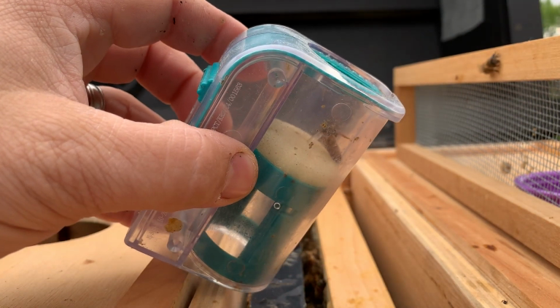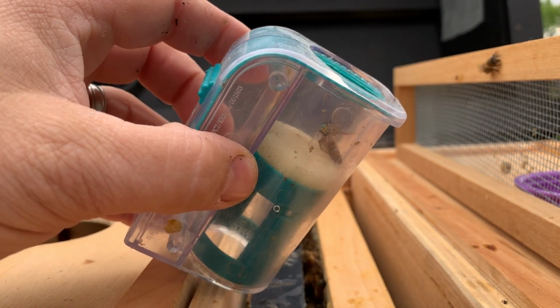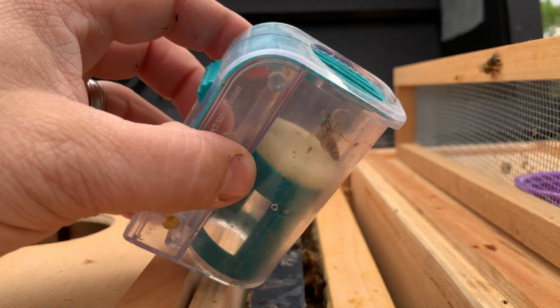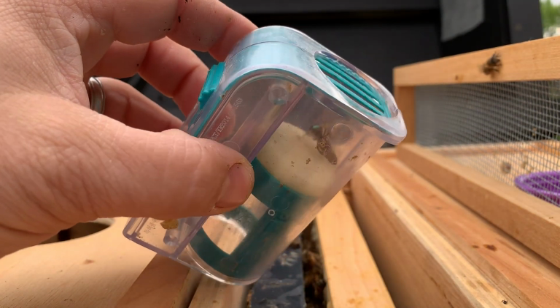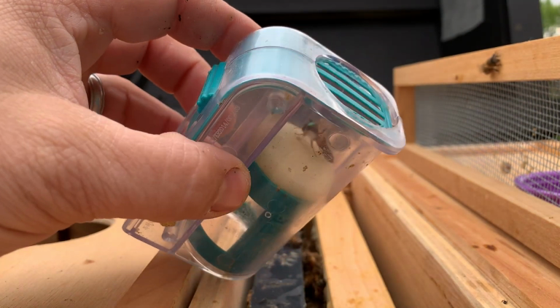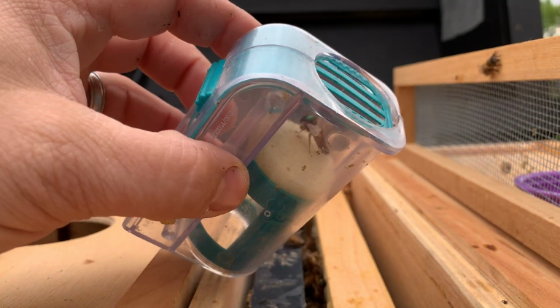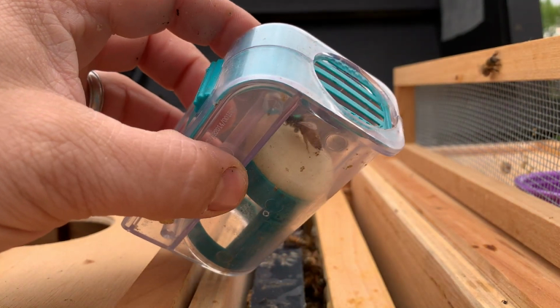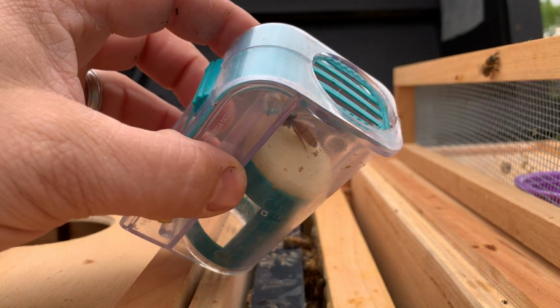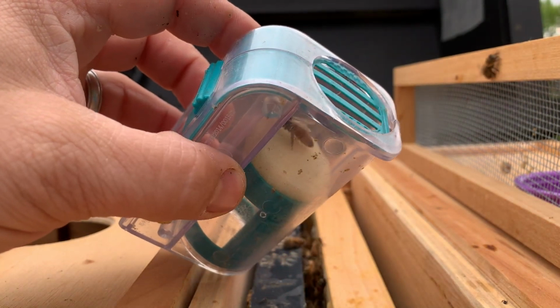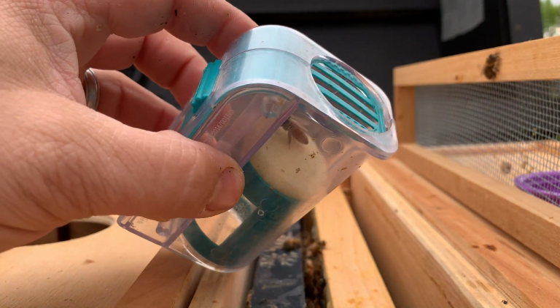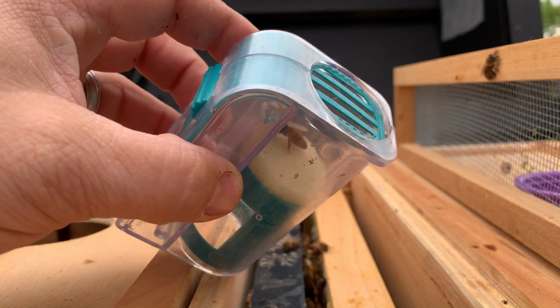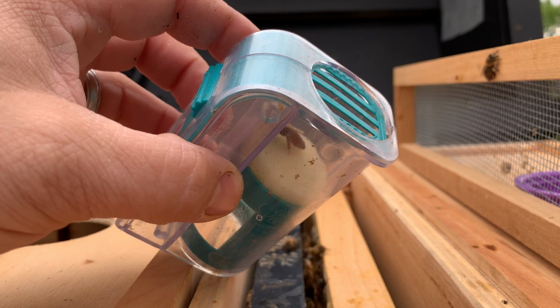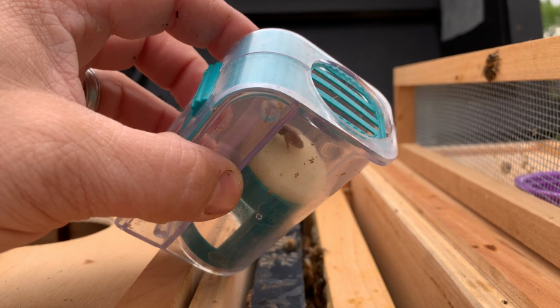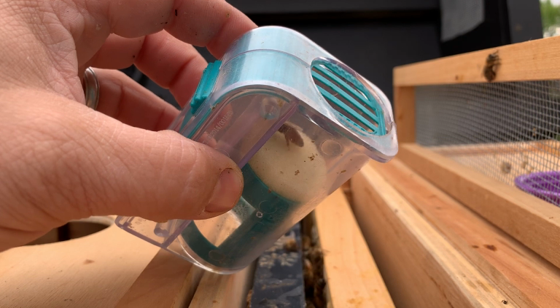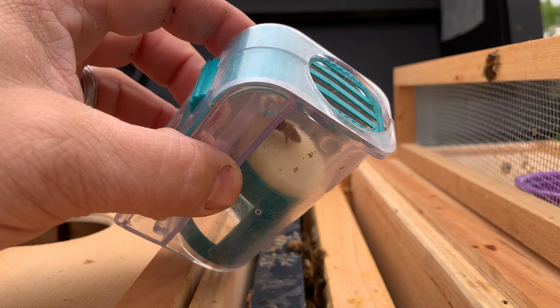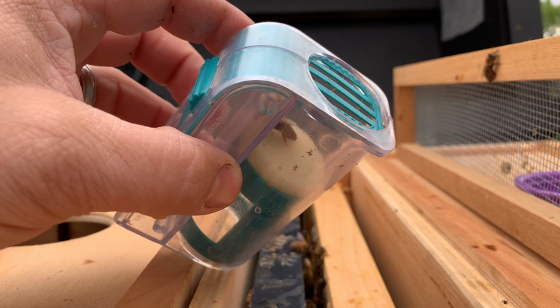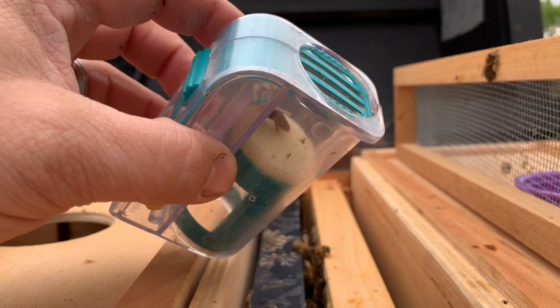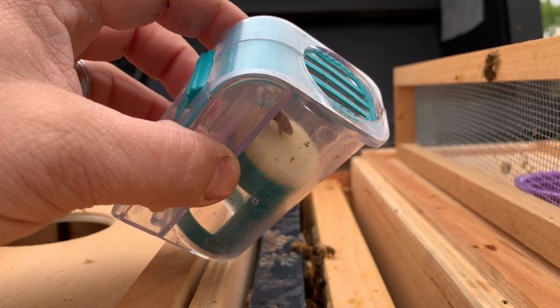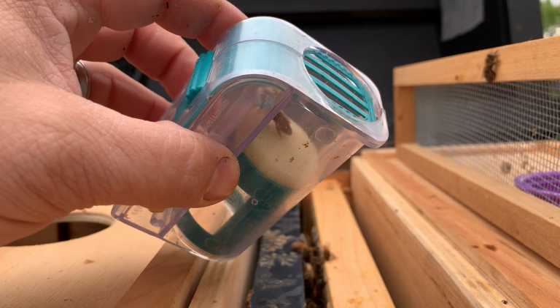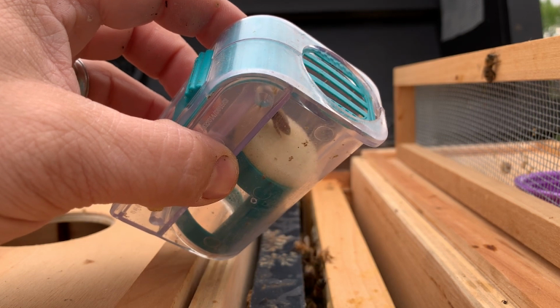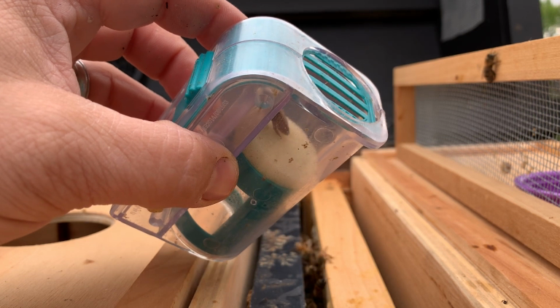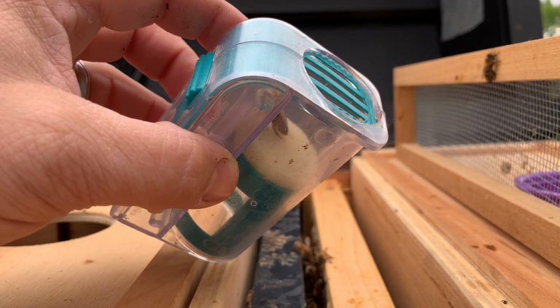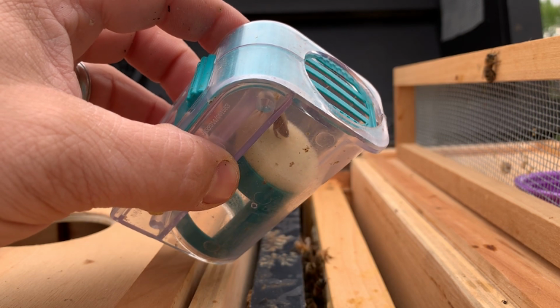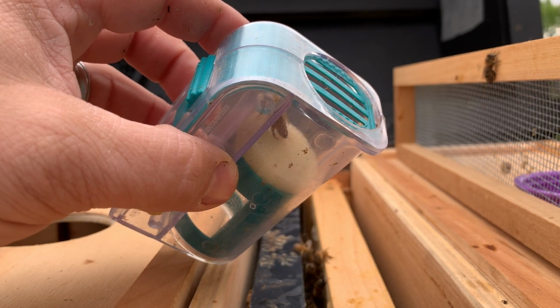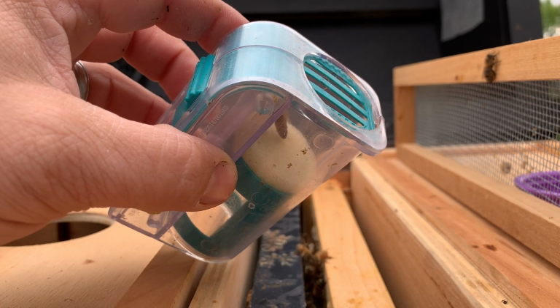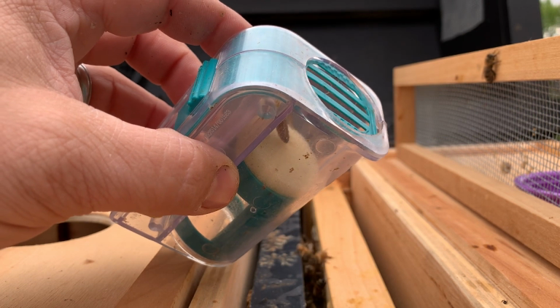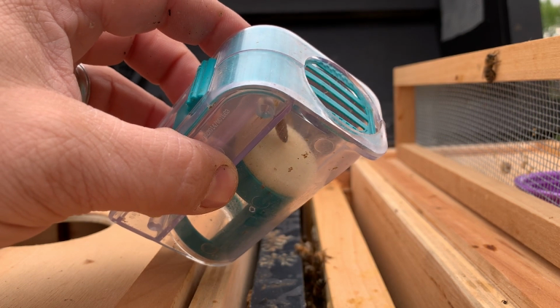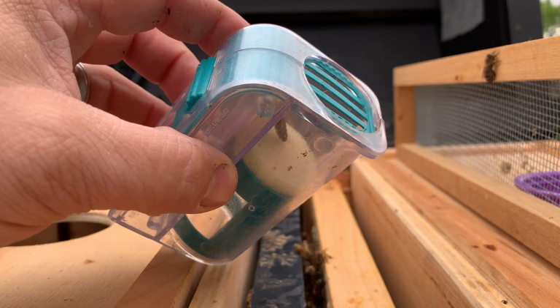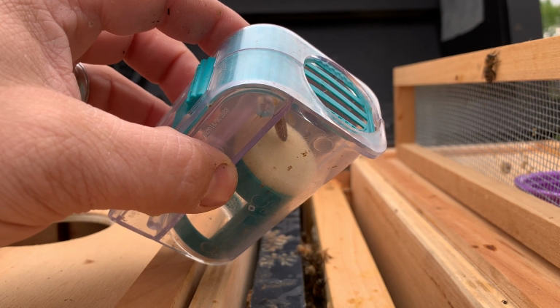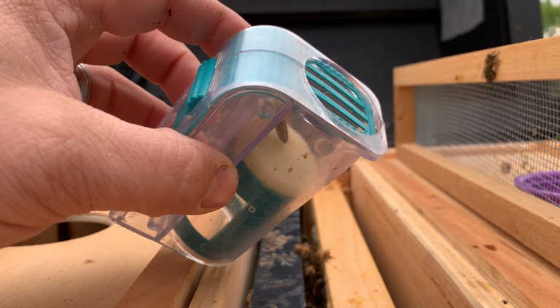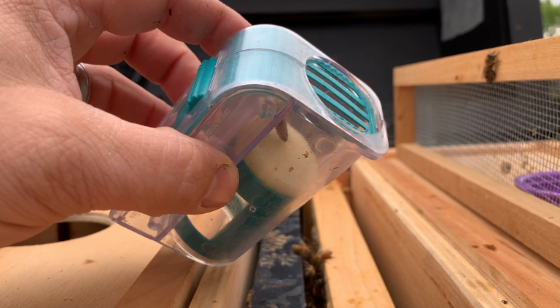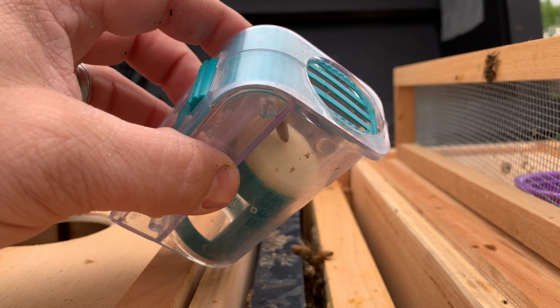Thanks for watching Bohemia Bees, where beekeeping is more than a hobby — it's an obsession.